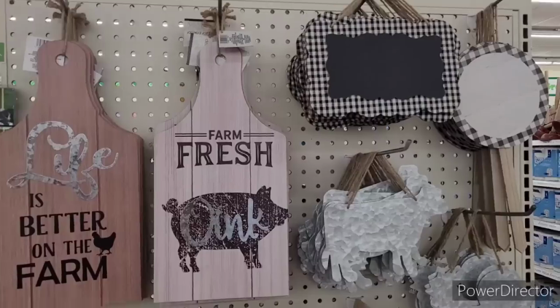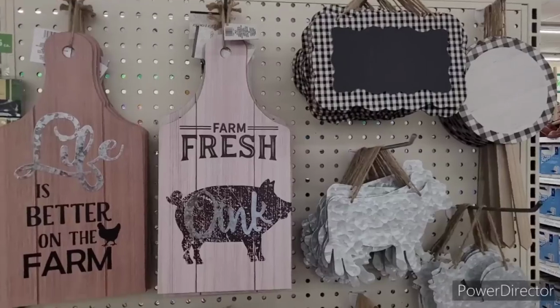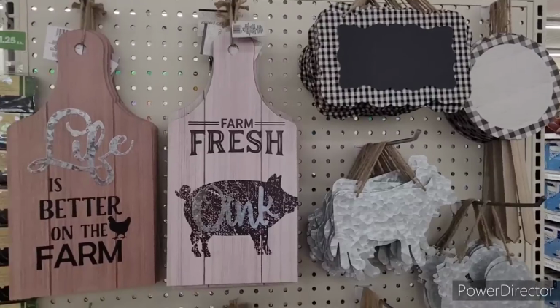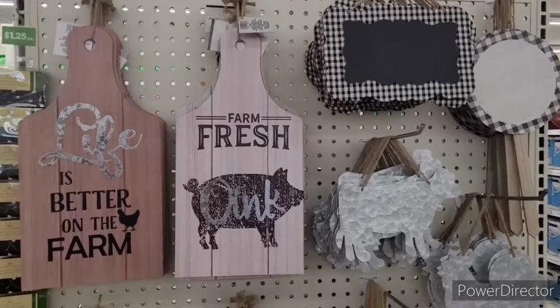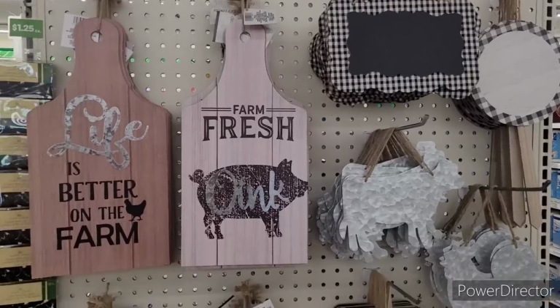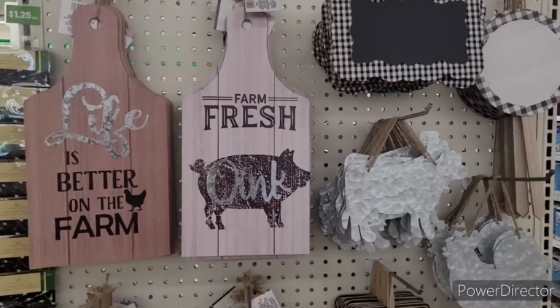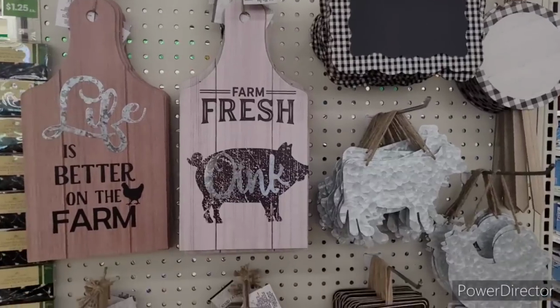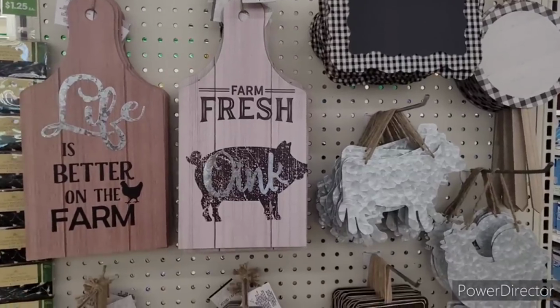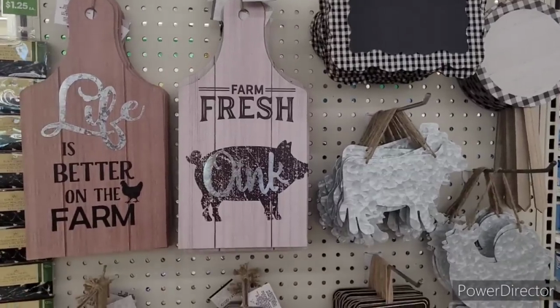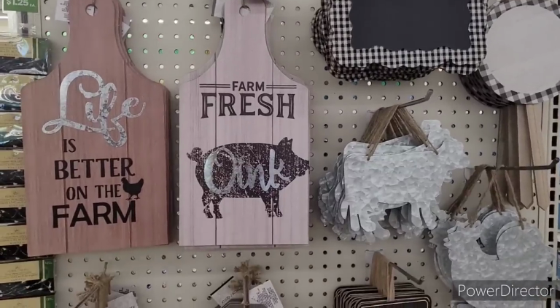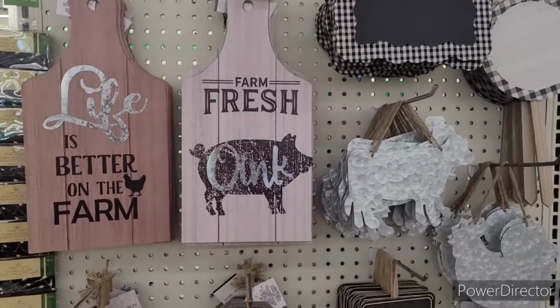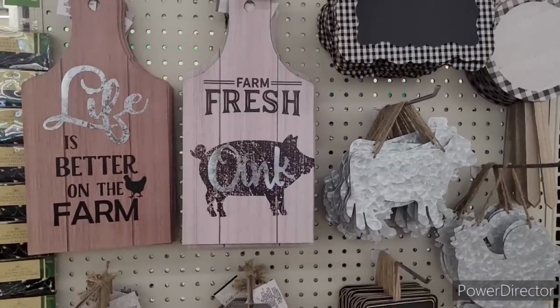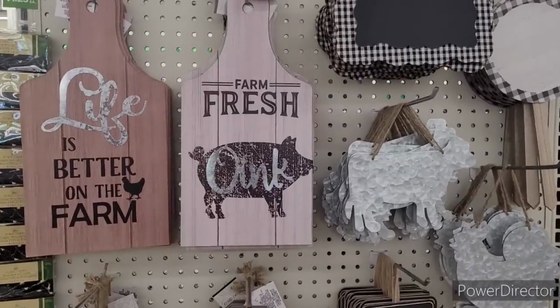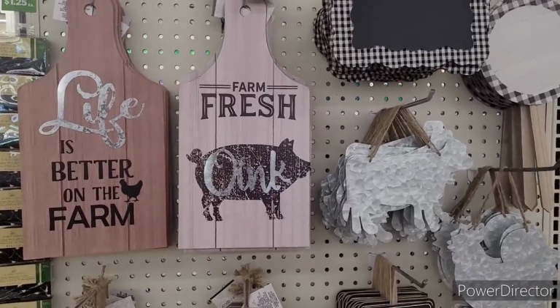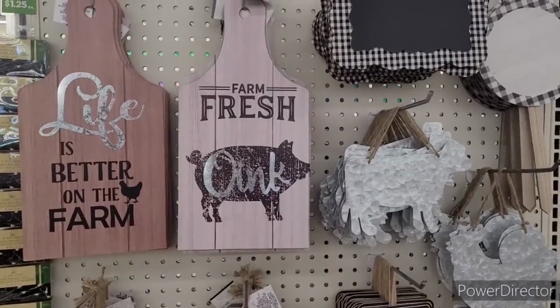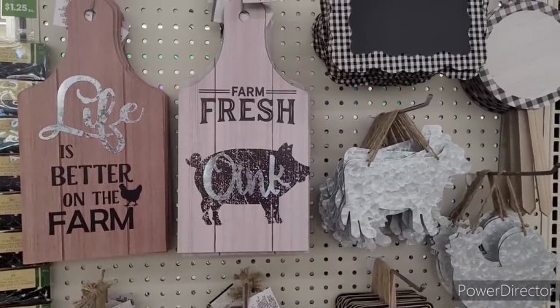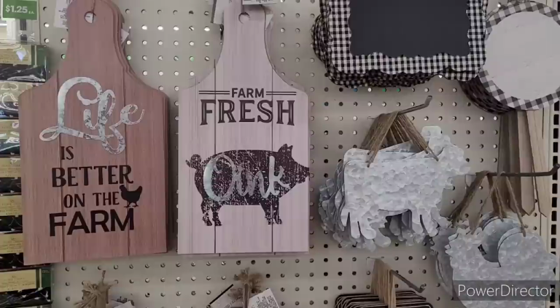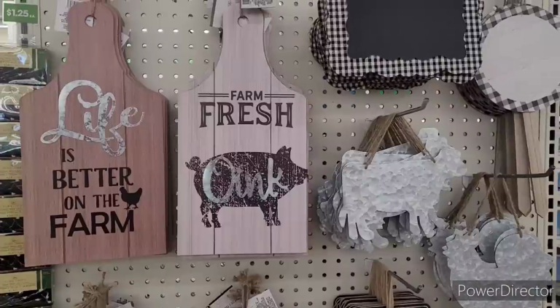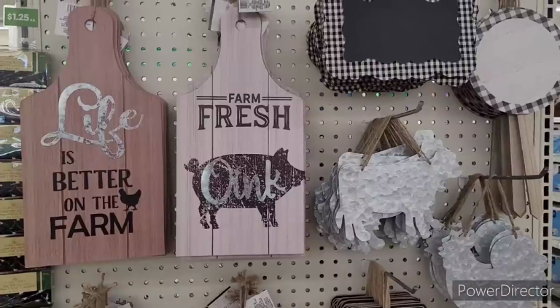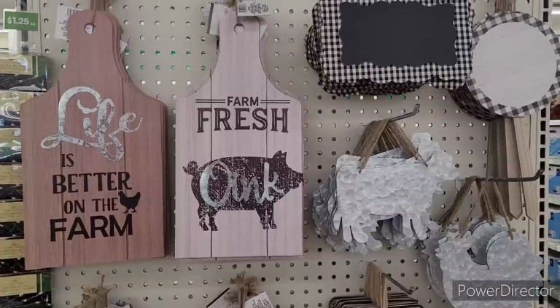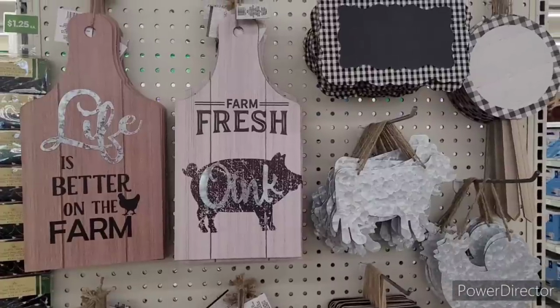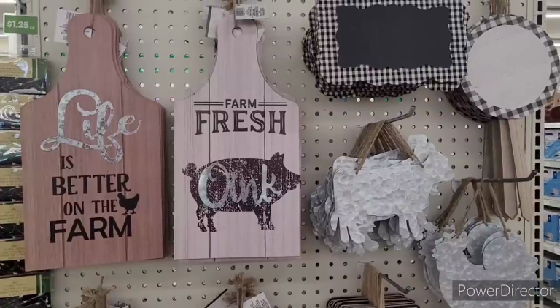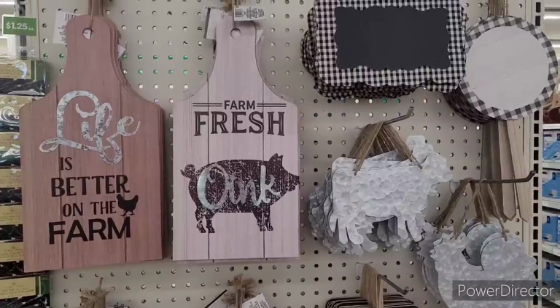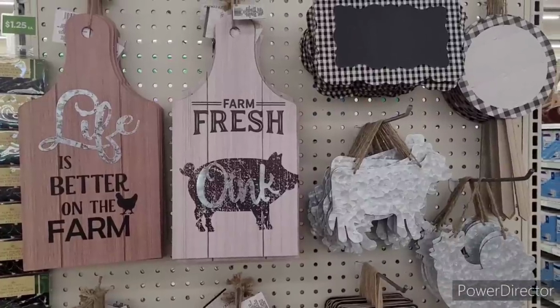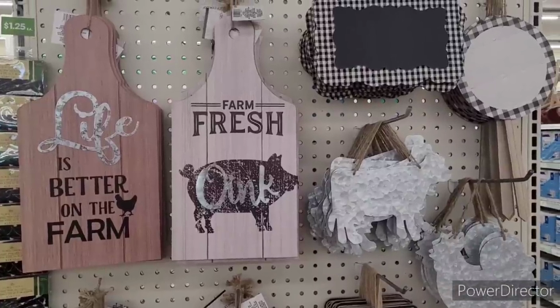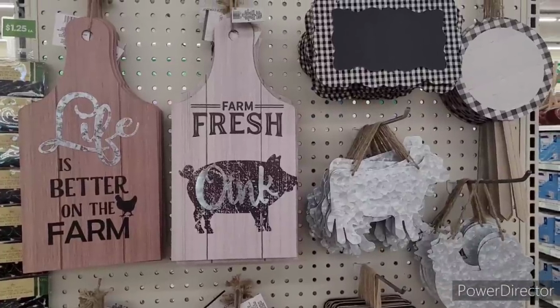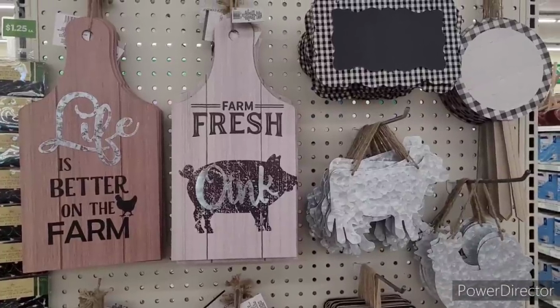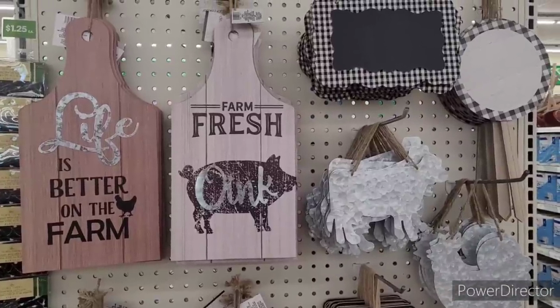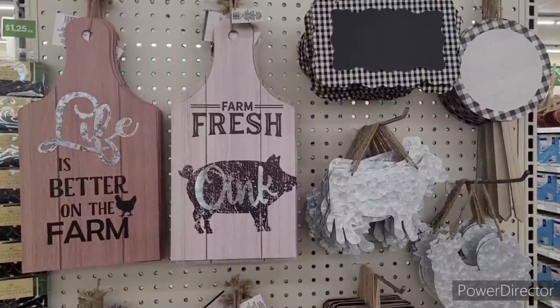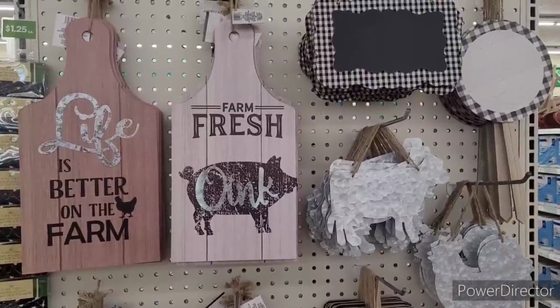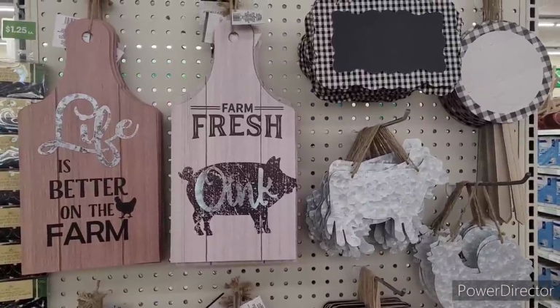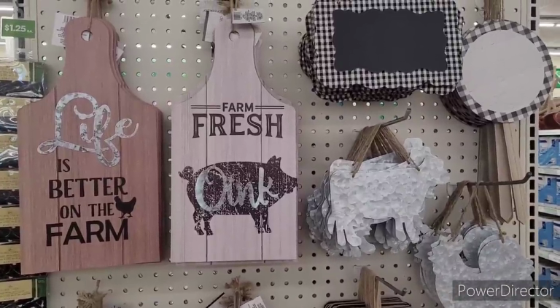Hi everyone, welcome back to my channel. So we're in Dollar Tree. We're over here in this little farmhouse section.